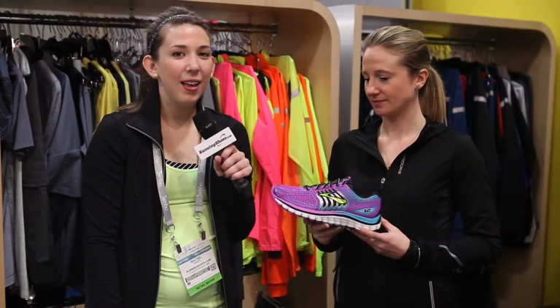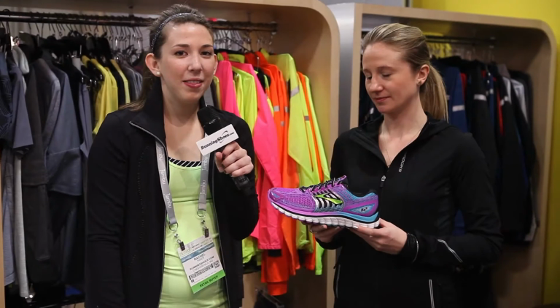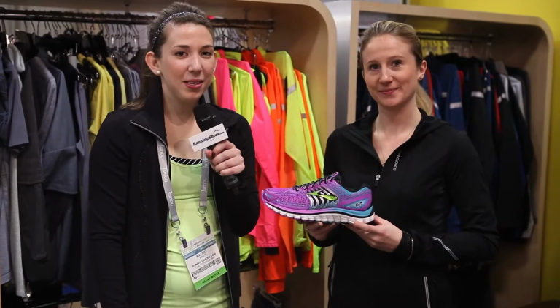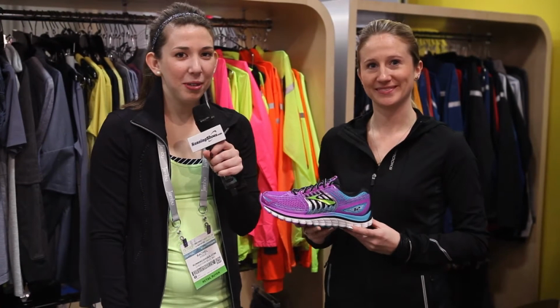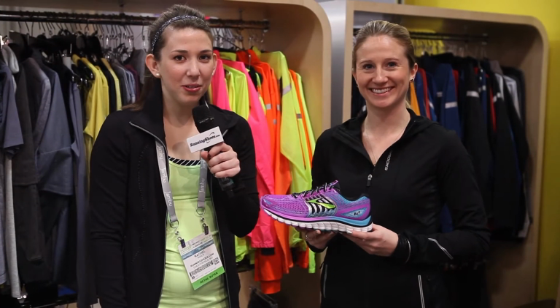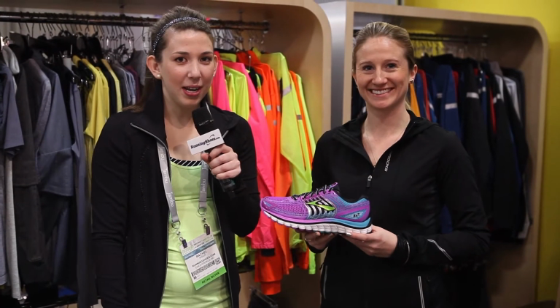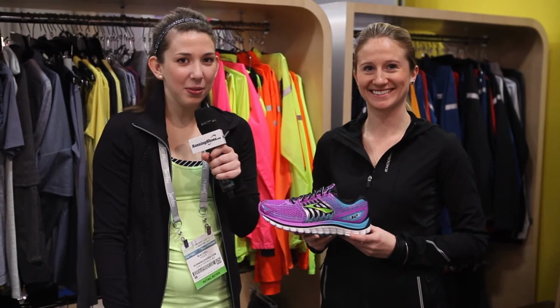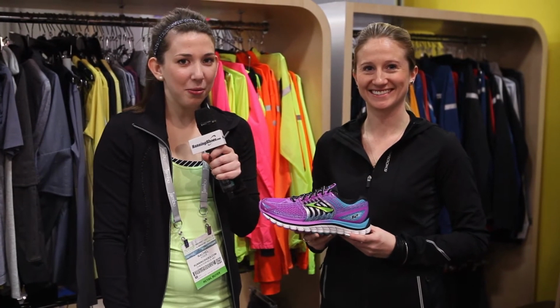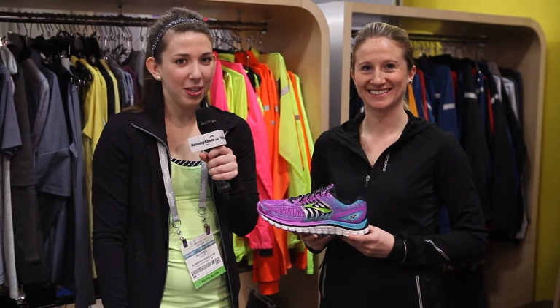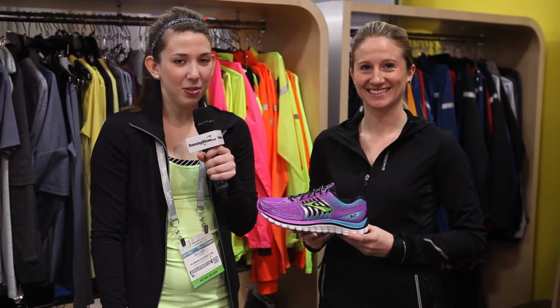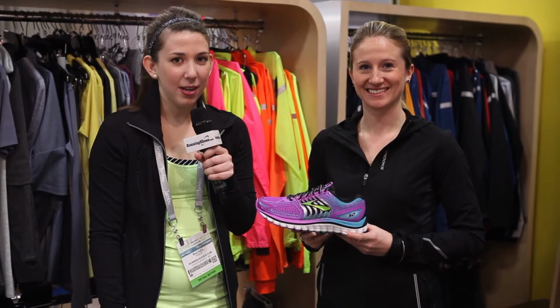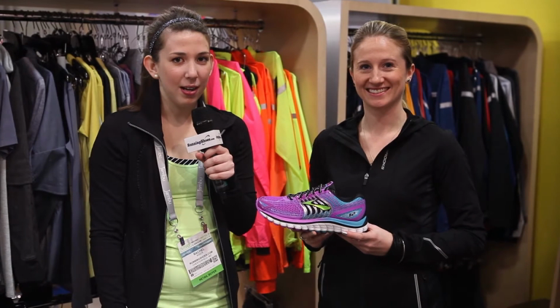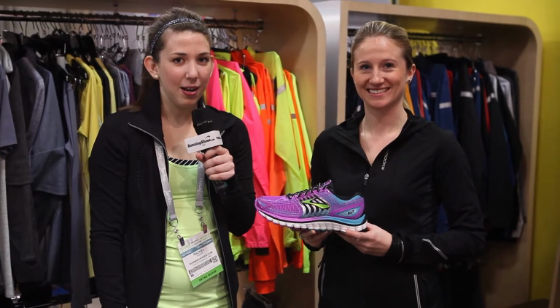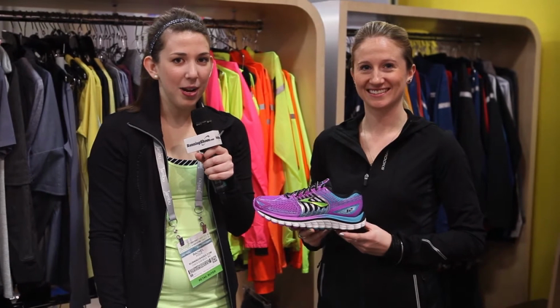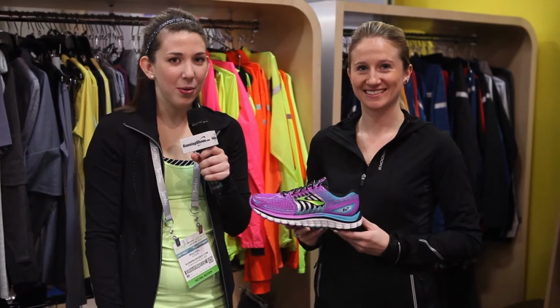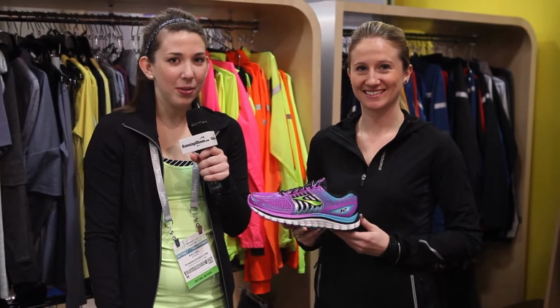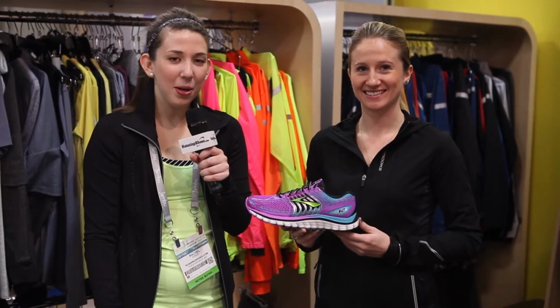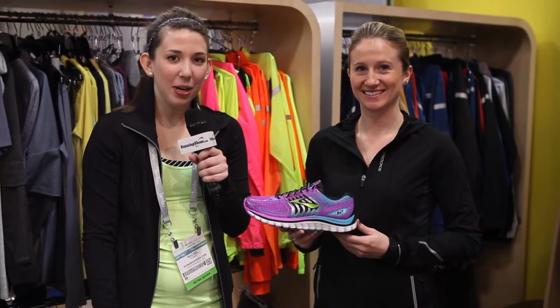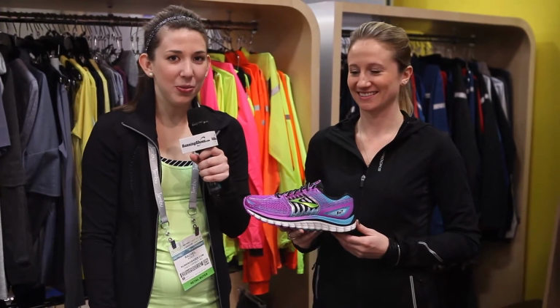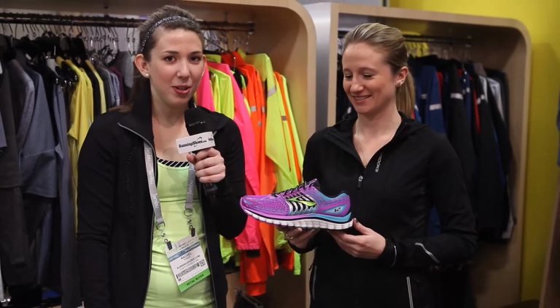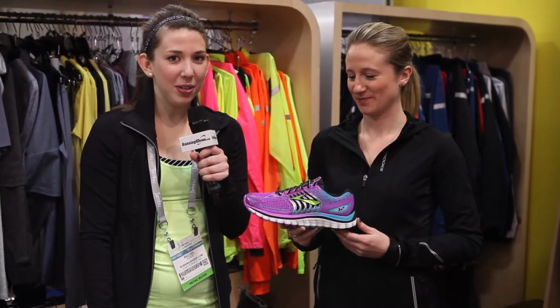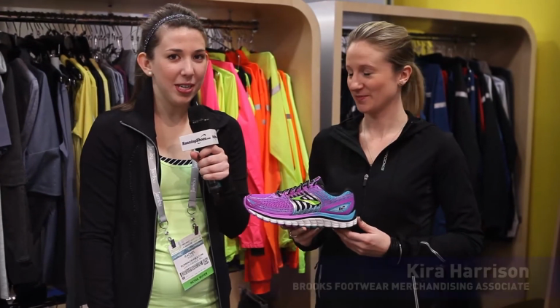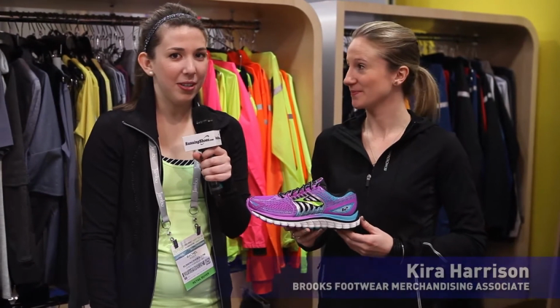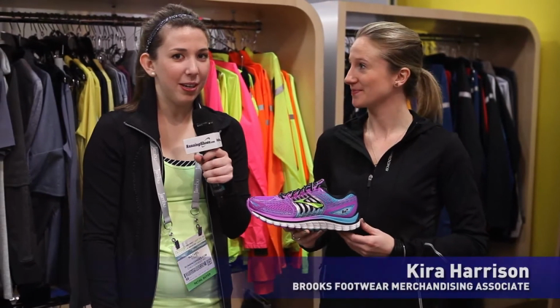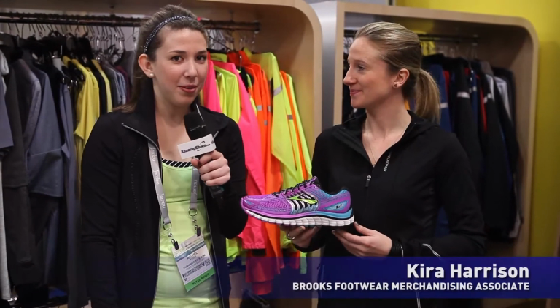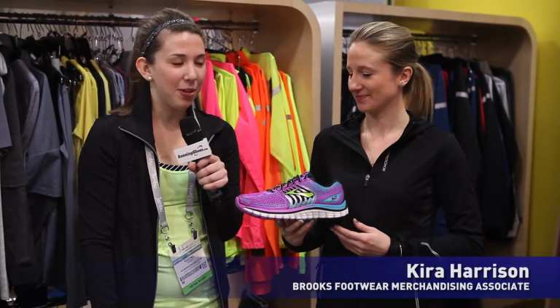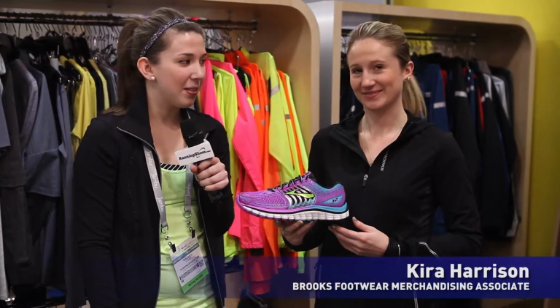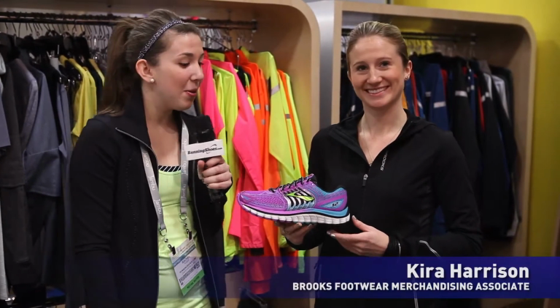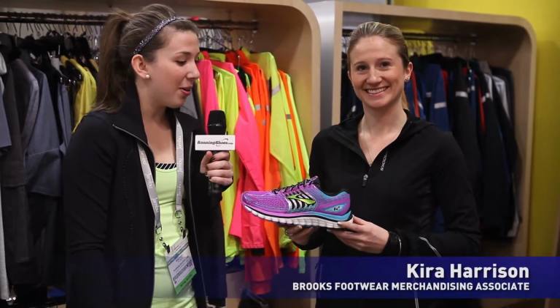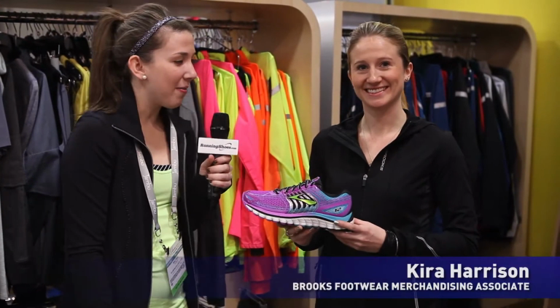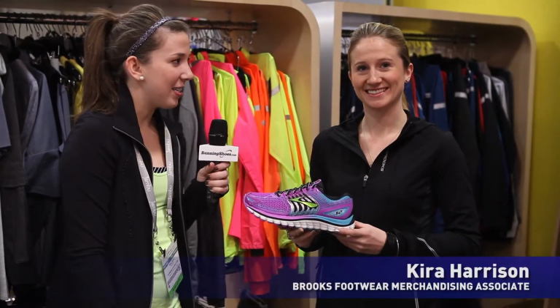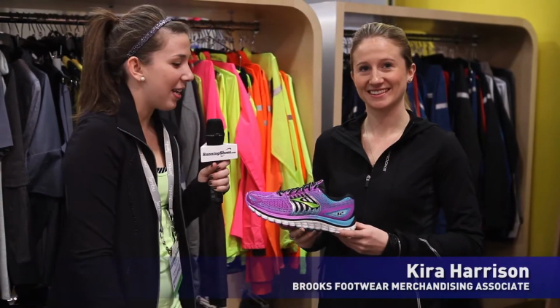This is Rachel Kaiser with RunningShoes.com. I'm at Winter OR 2014 with Kira from Brooks. What do you have for us today?